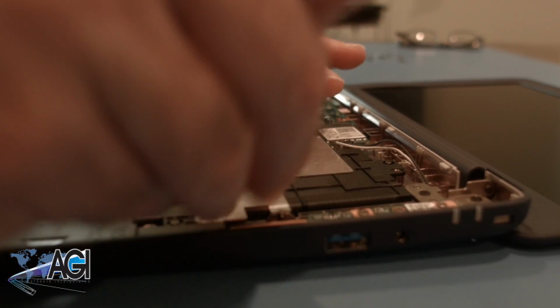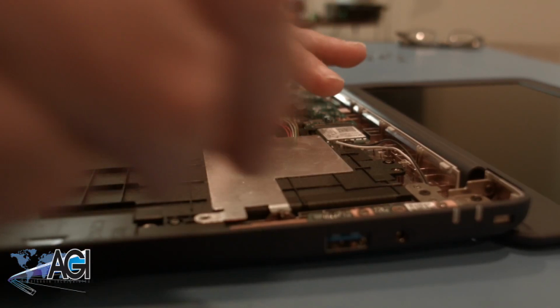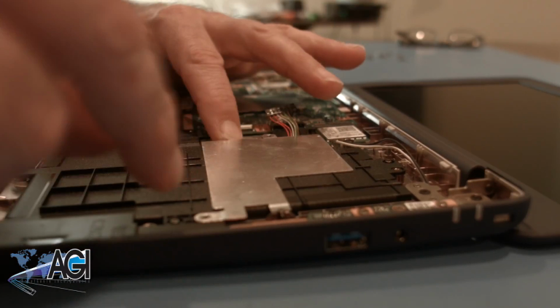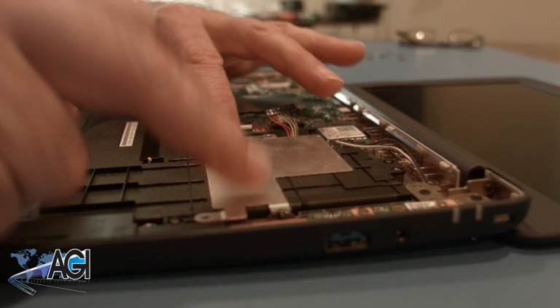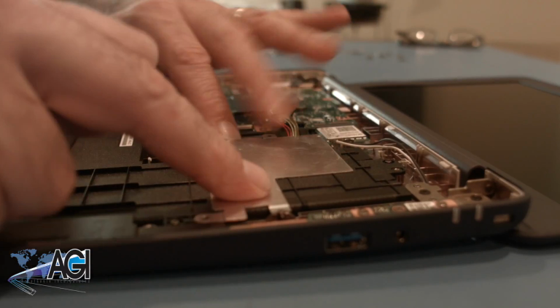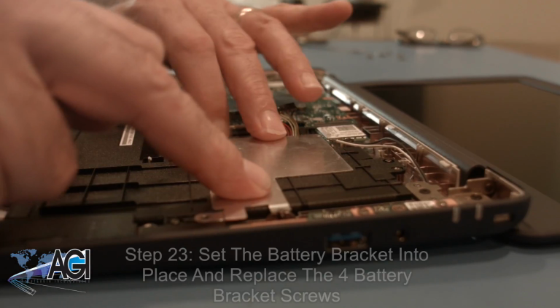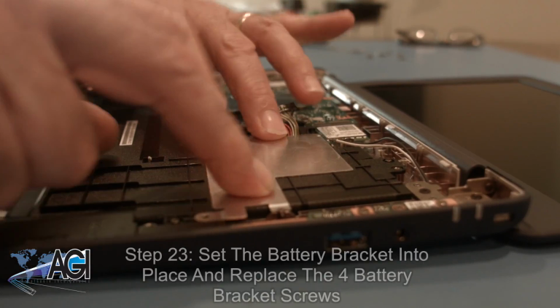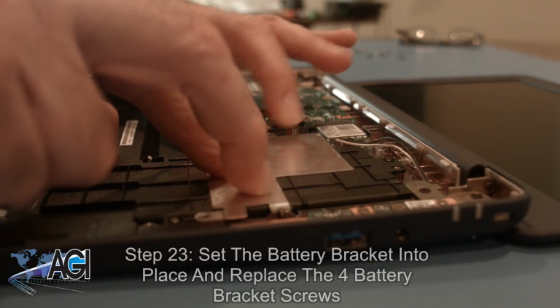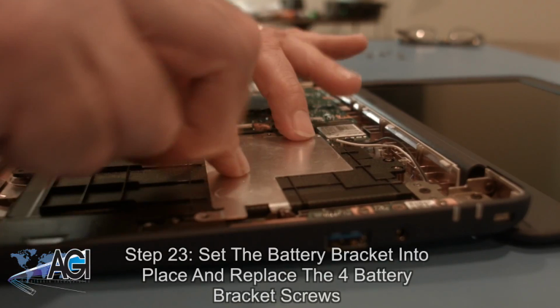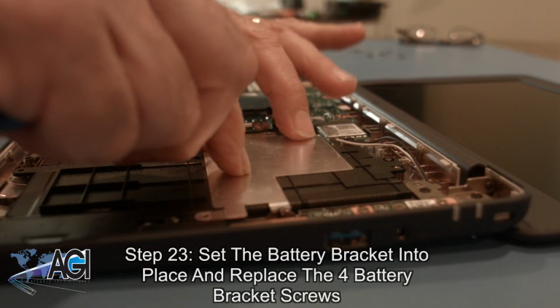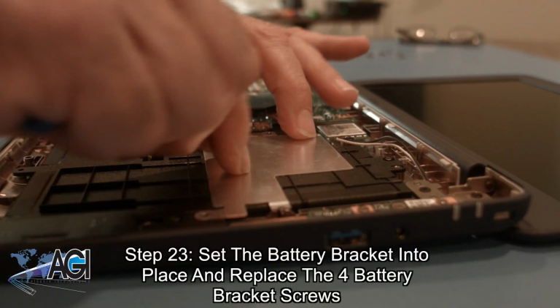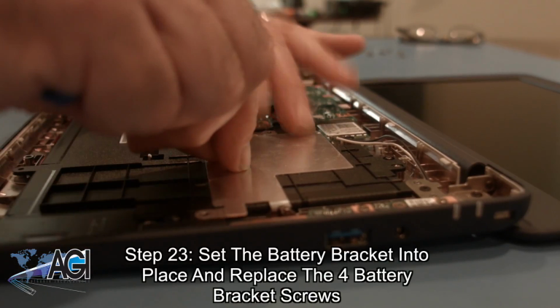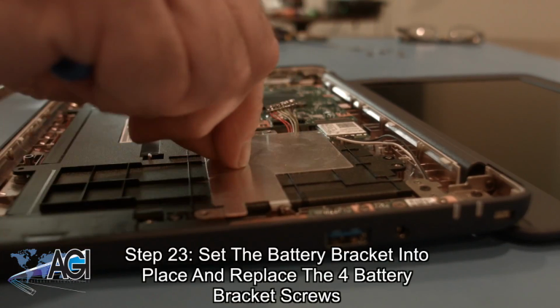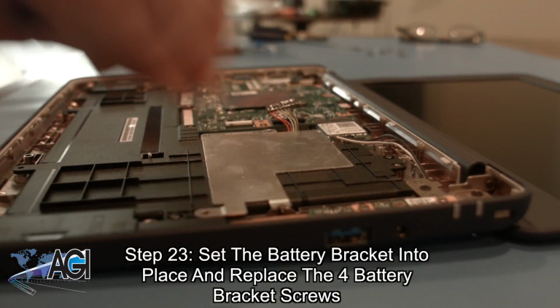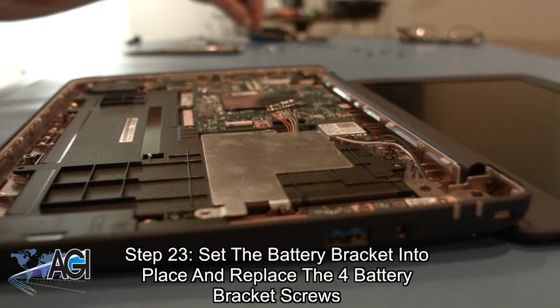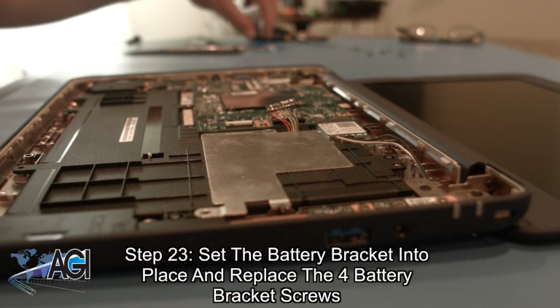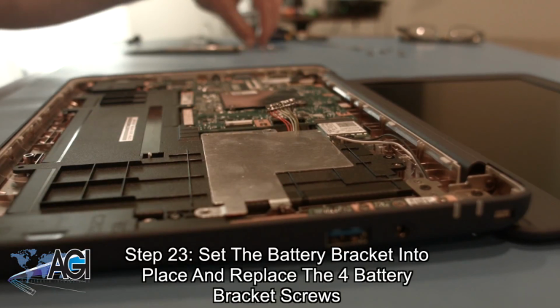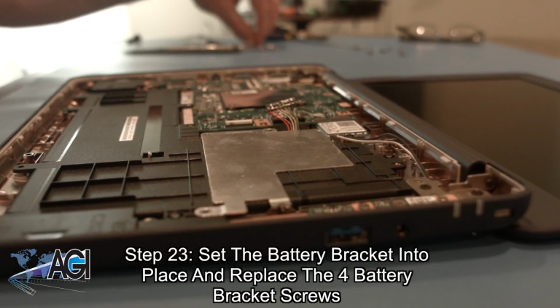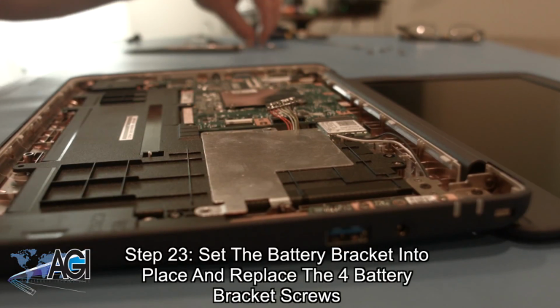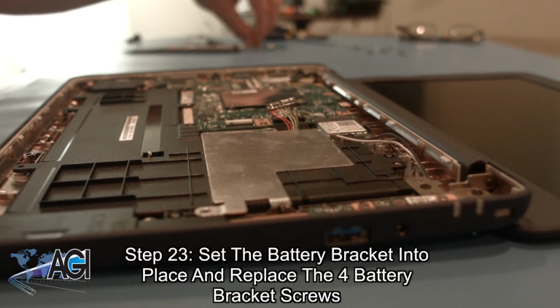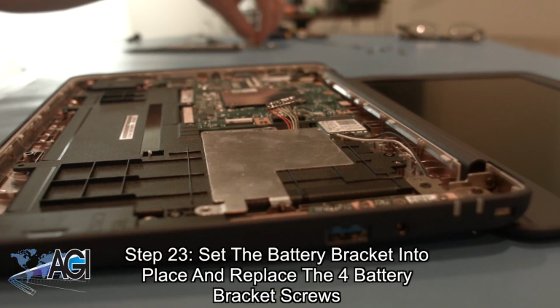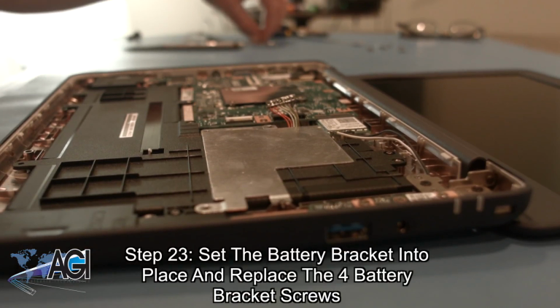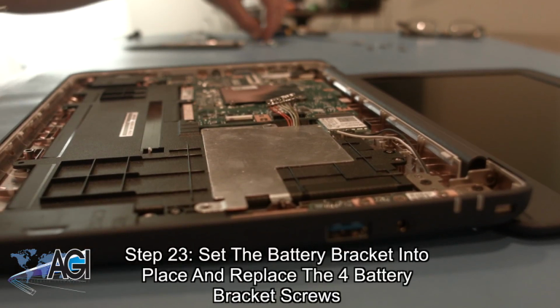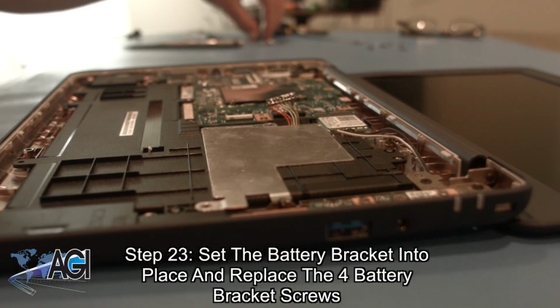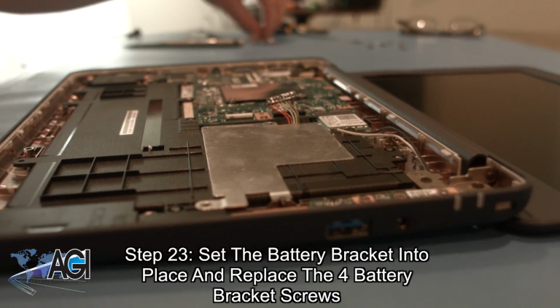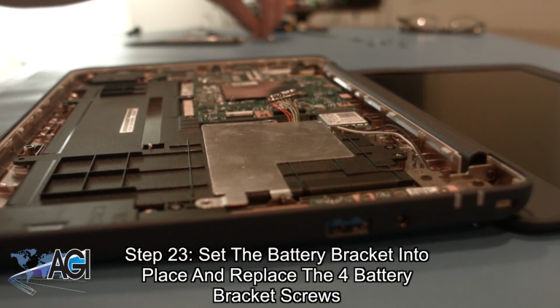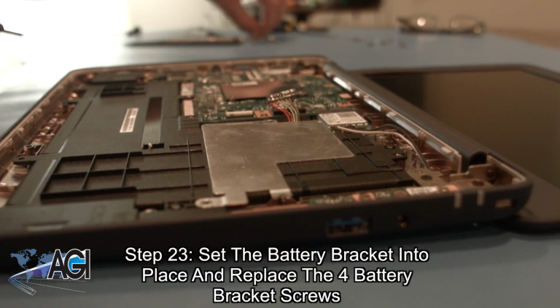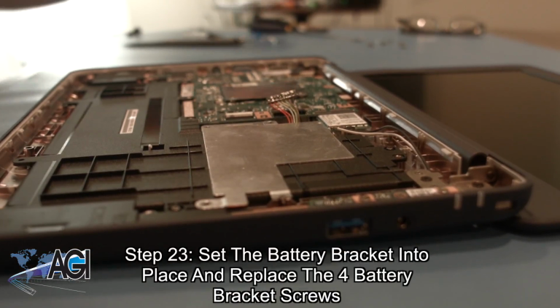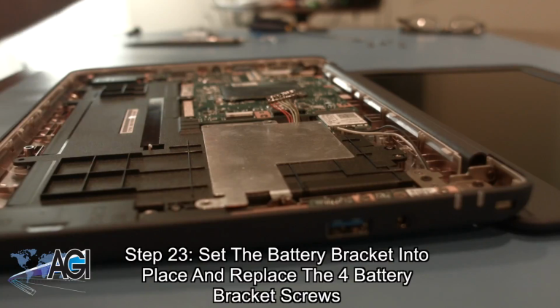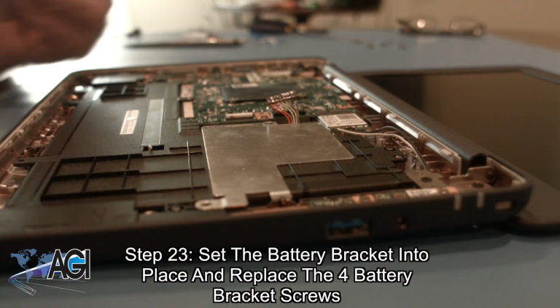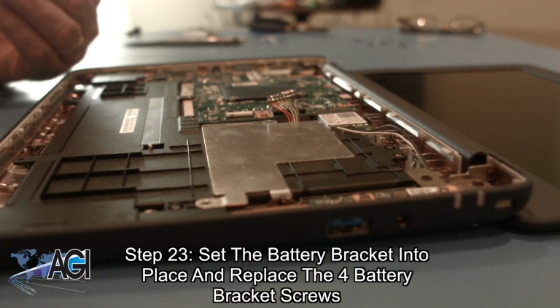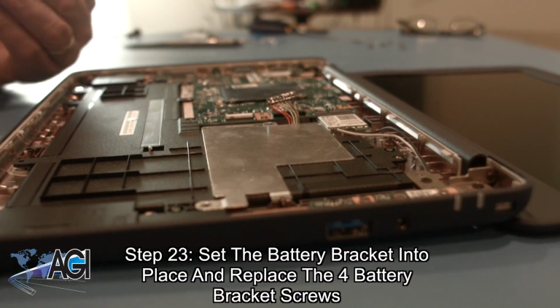Now, you will set the battery bracket into place and replace the four battery bracket screws.